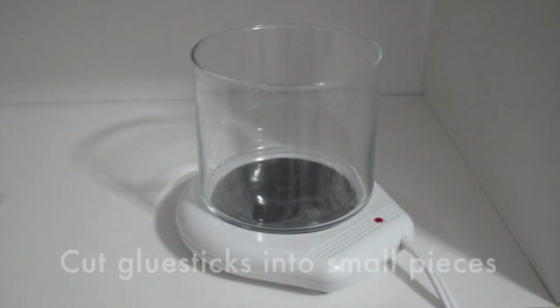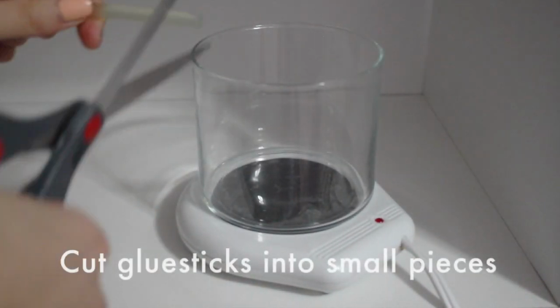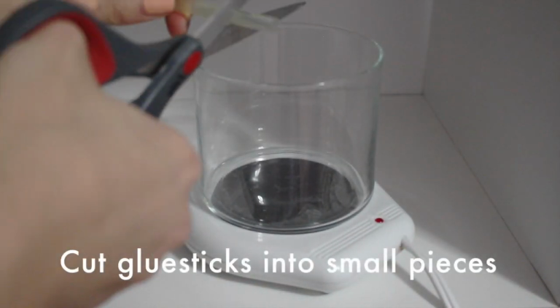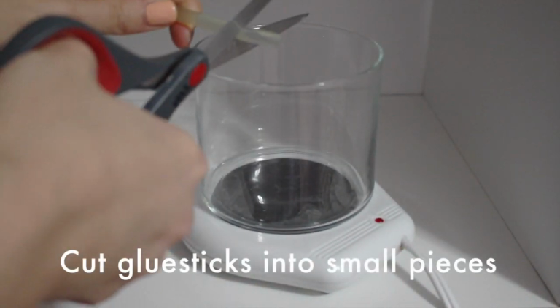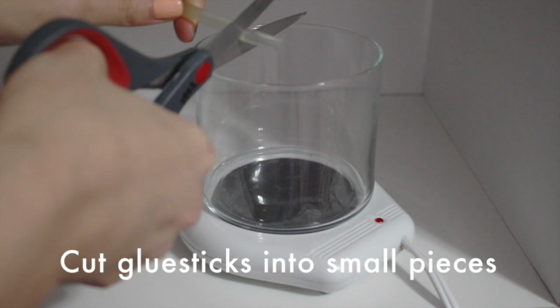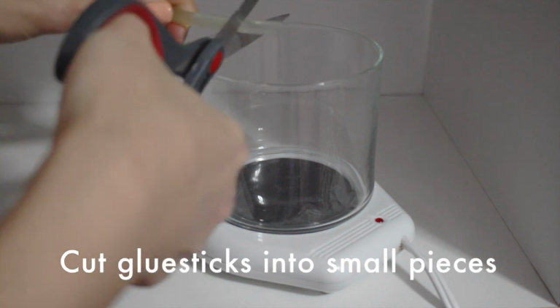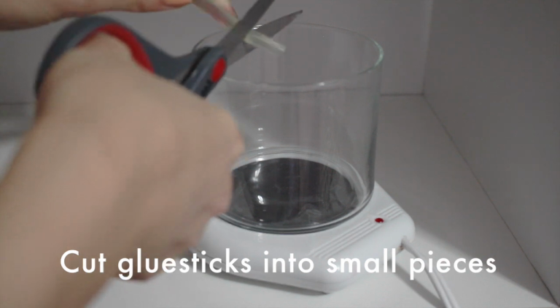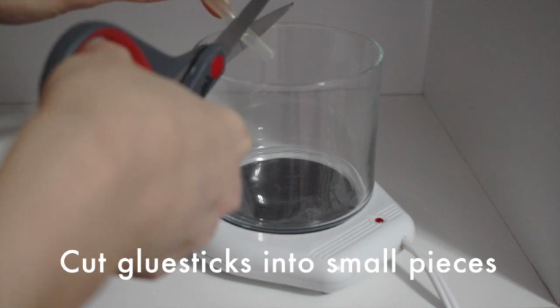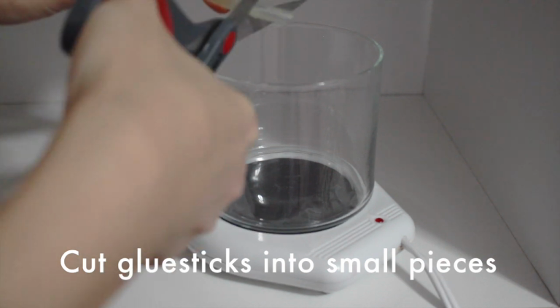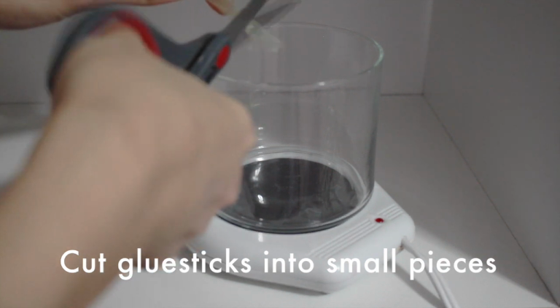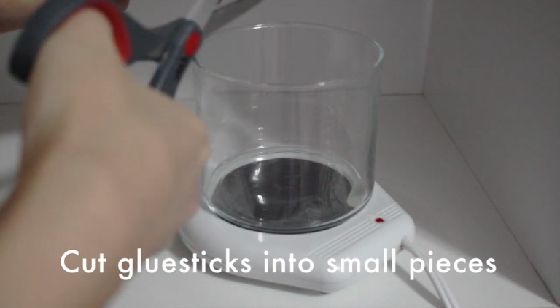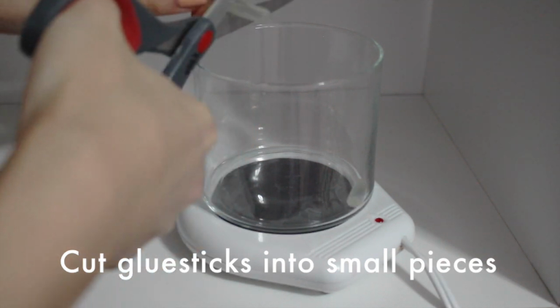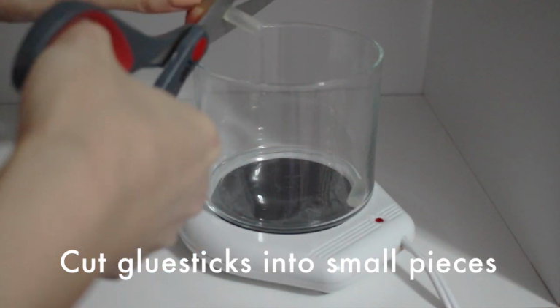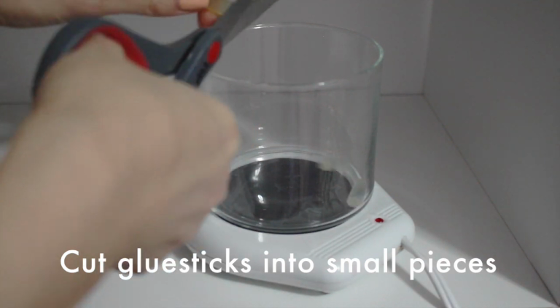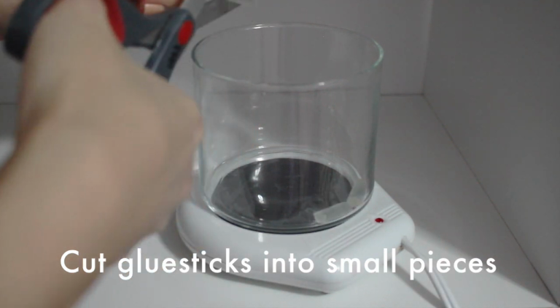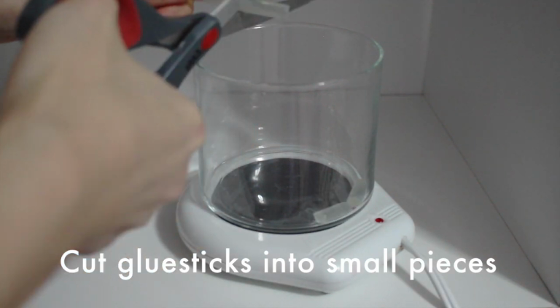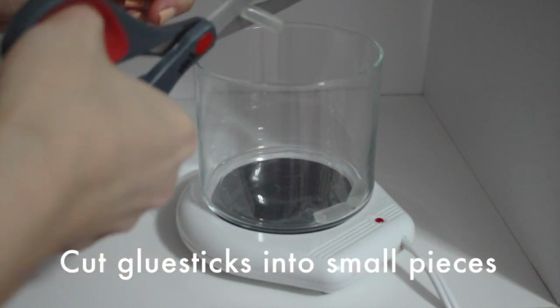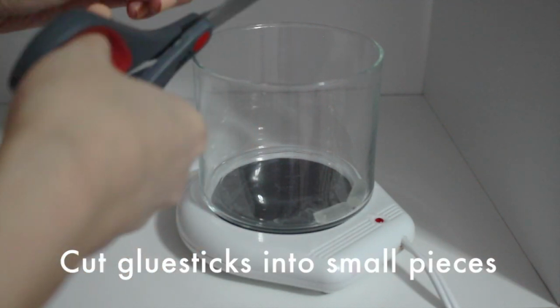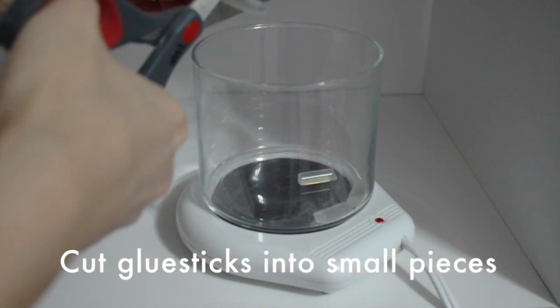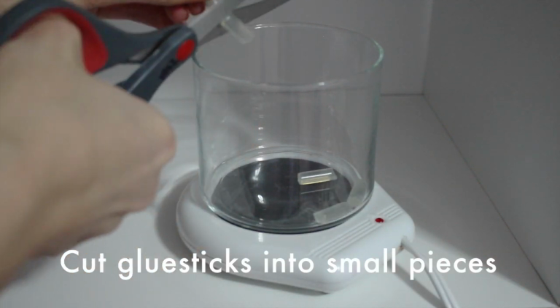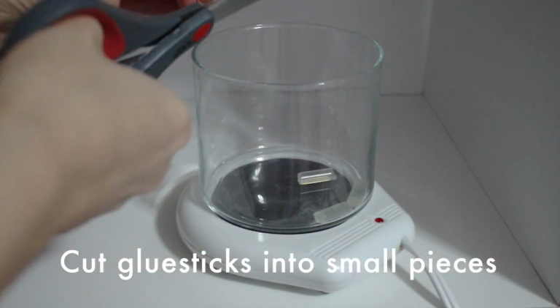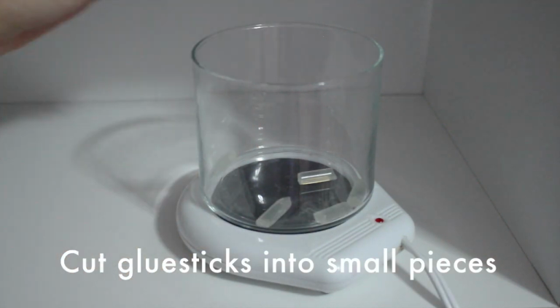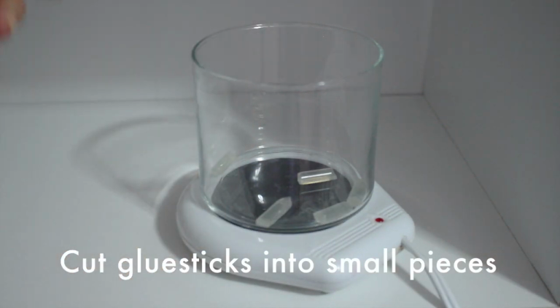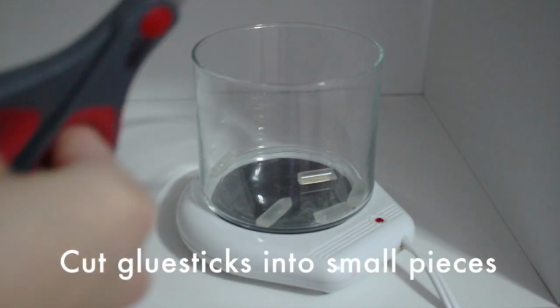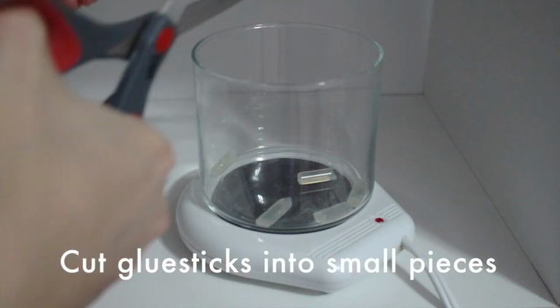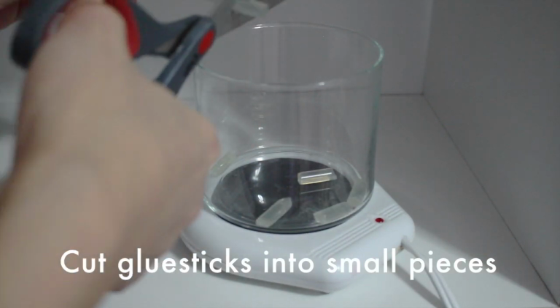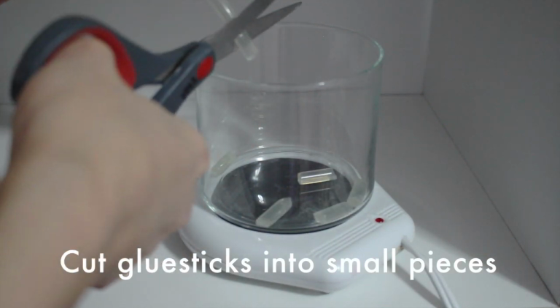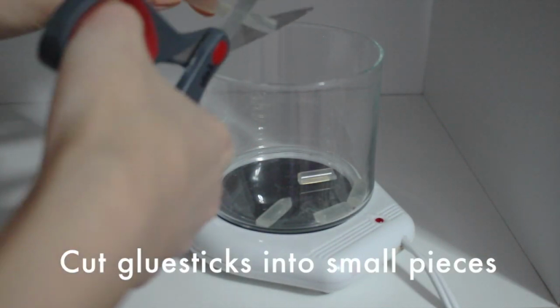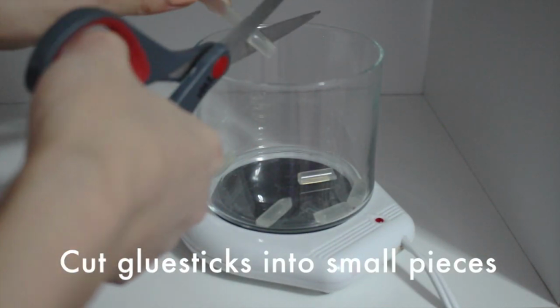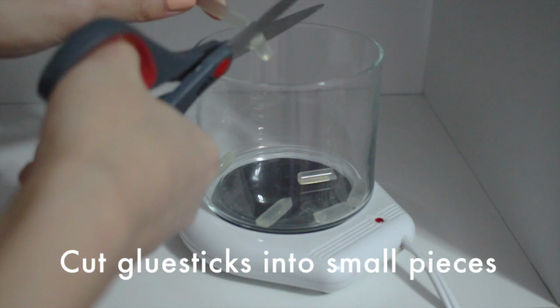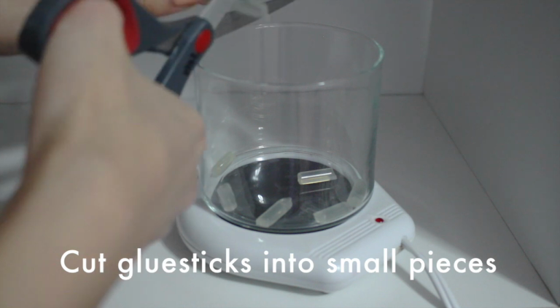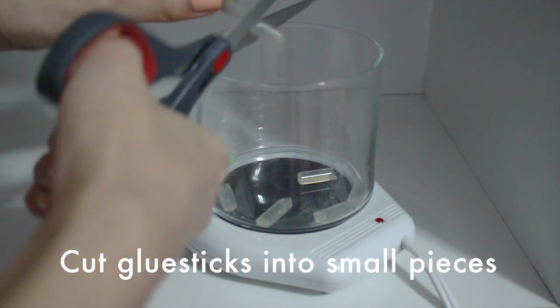So what you want to do first is you want to cut up the glue sticks. I used about 12 and you just want to place them into your glass jar.